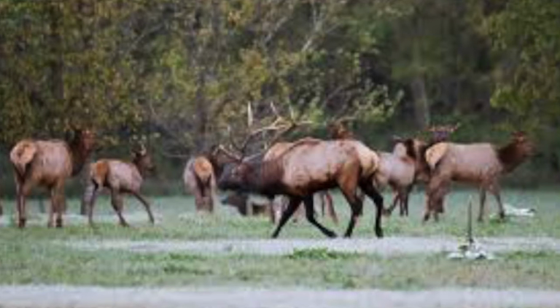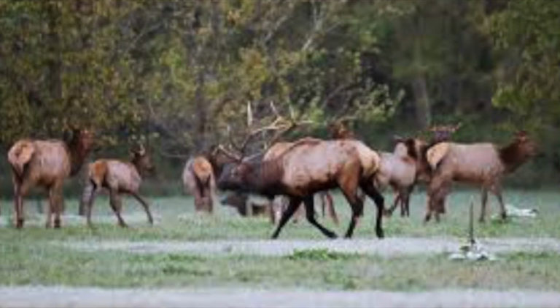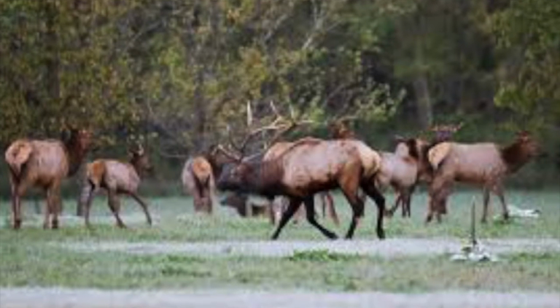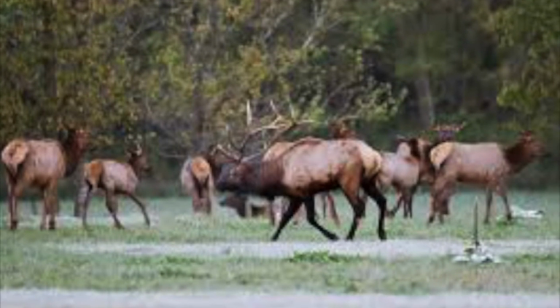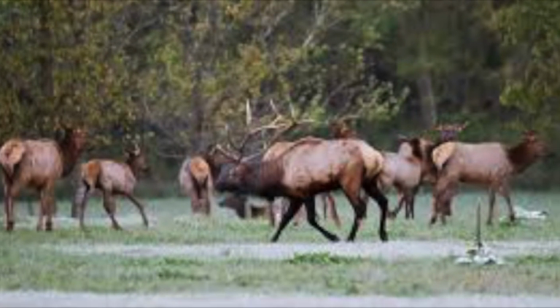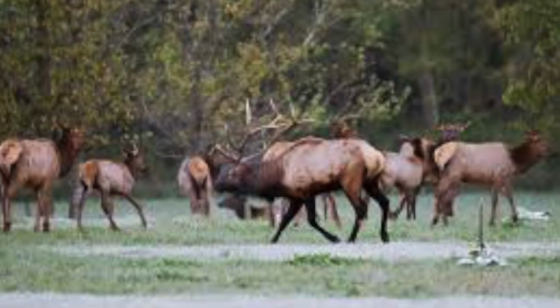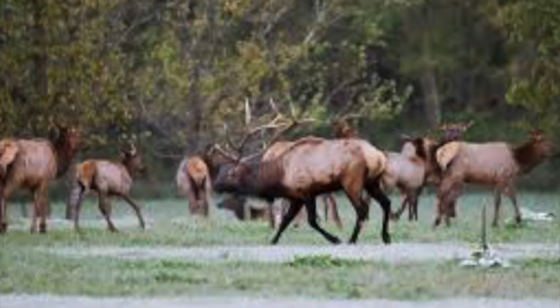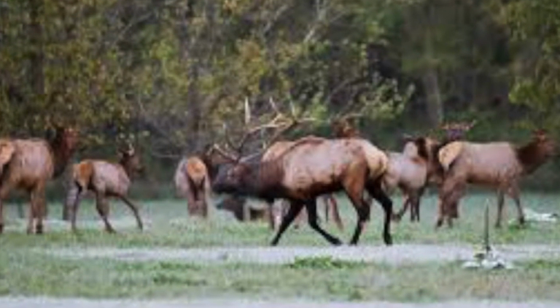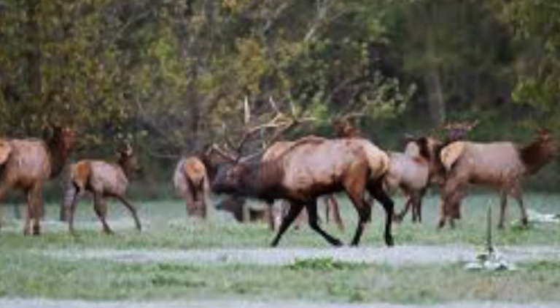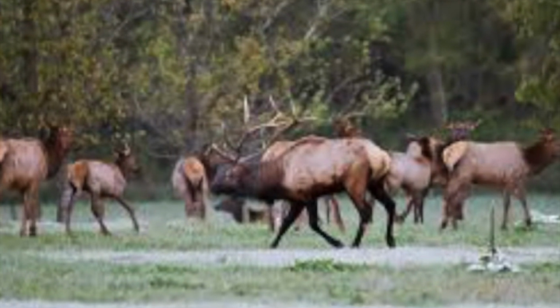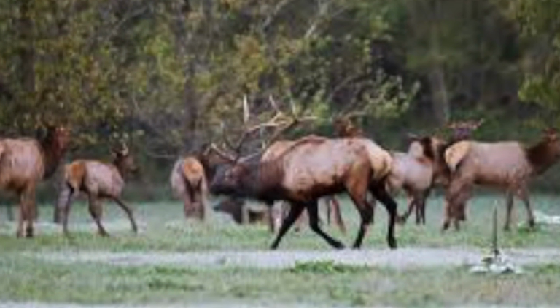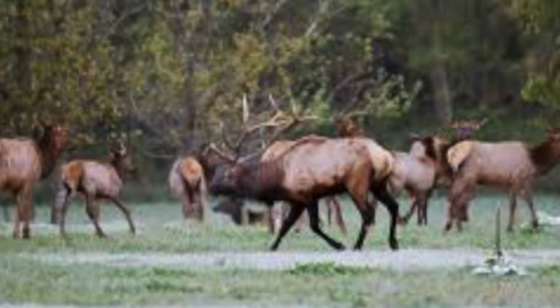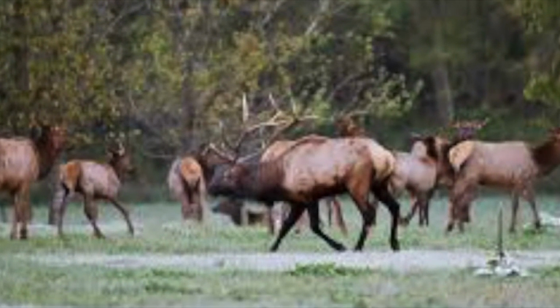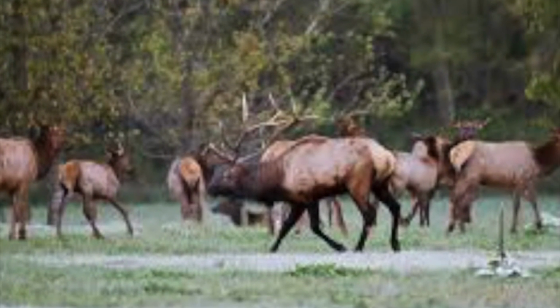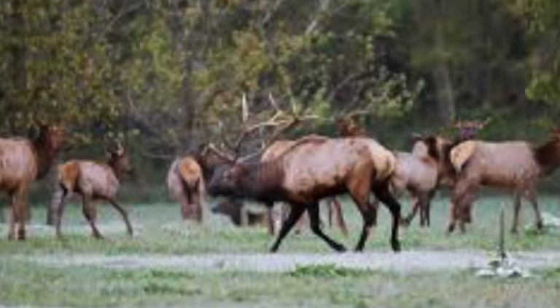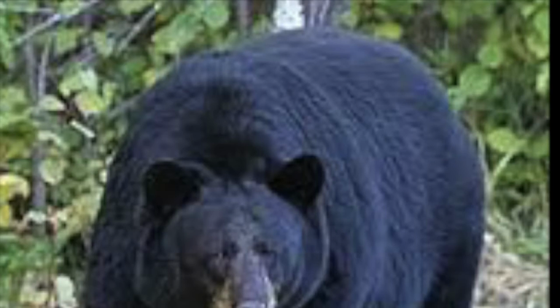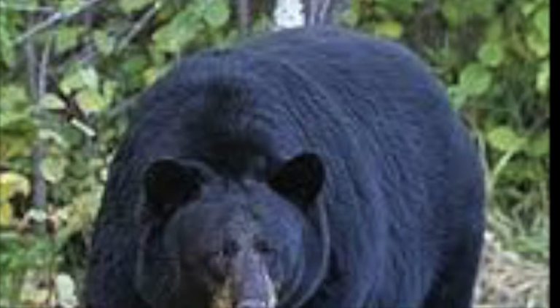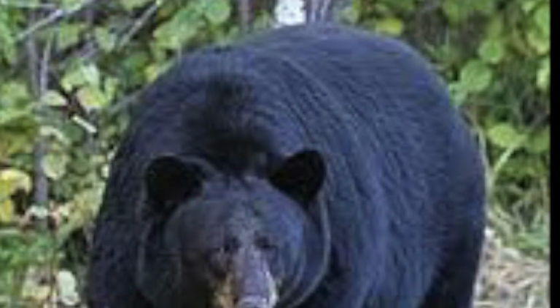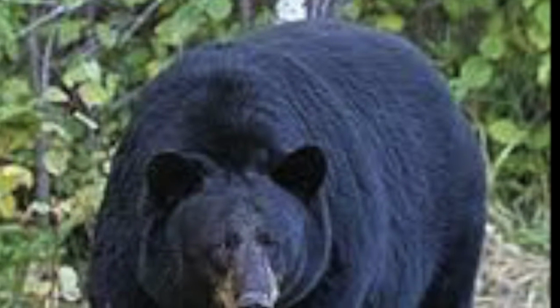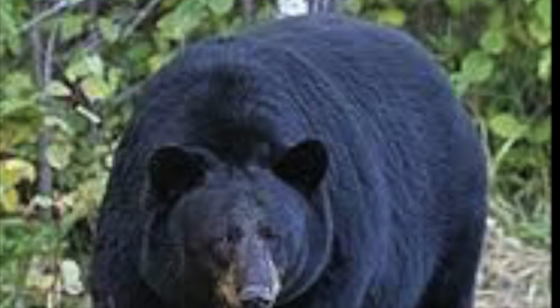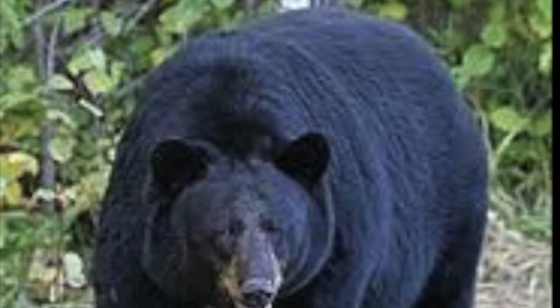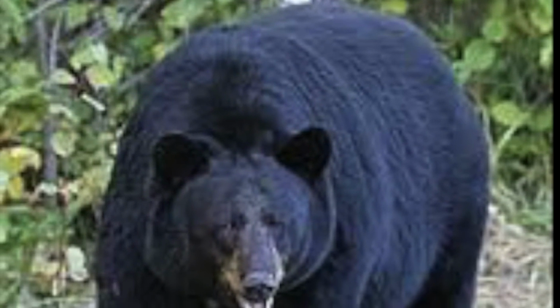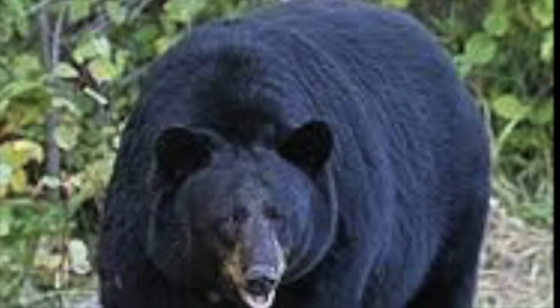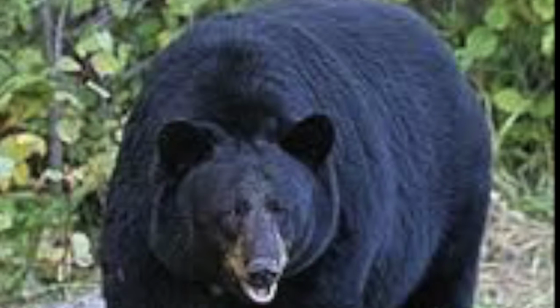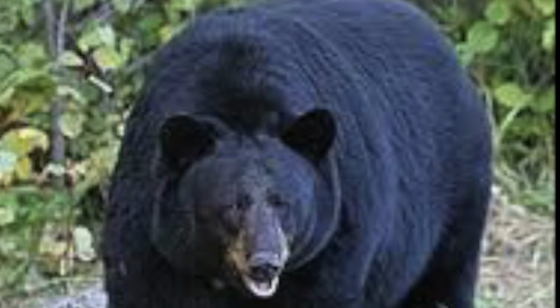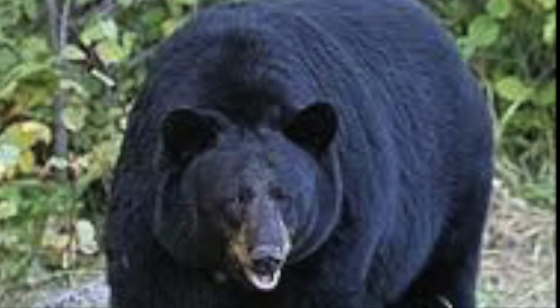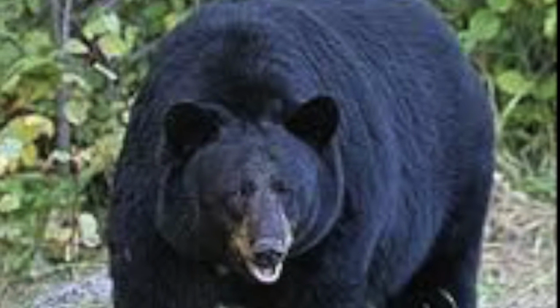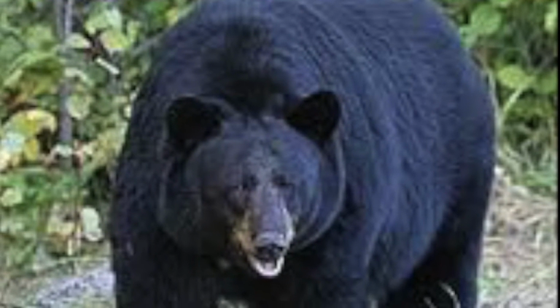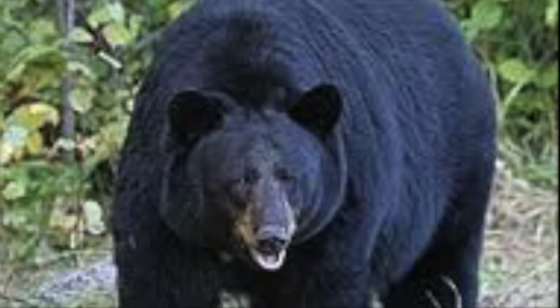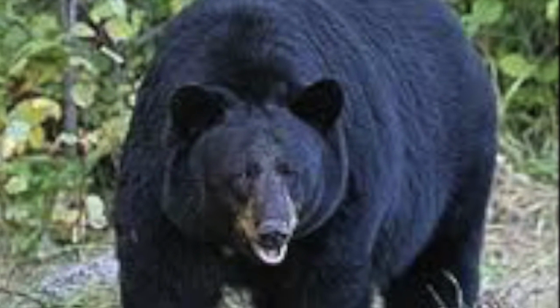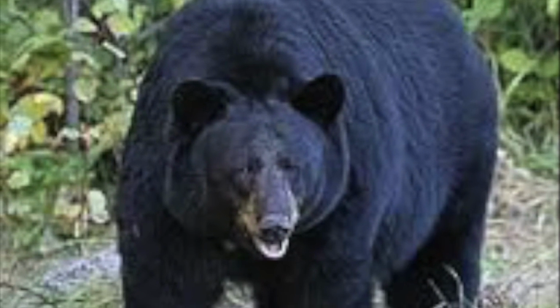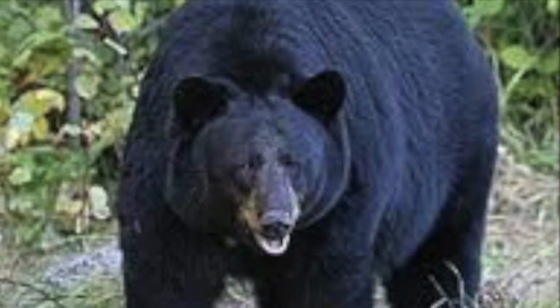Along with plants are animals, and one you can find is the black bear. Found in North America and surprisingly one of the smallest bear species.